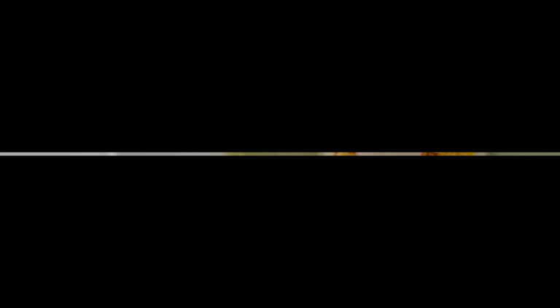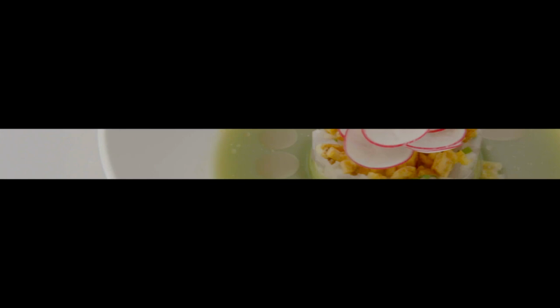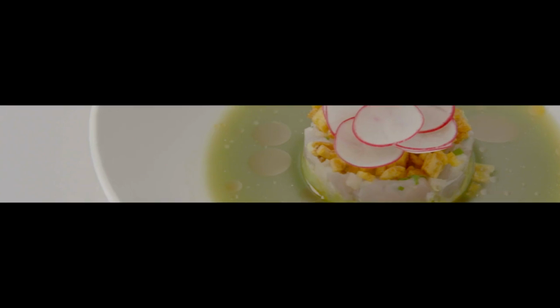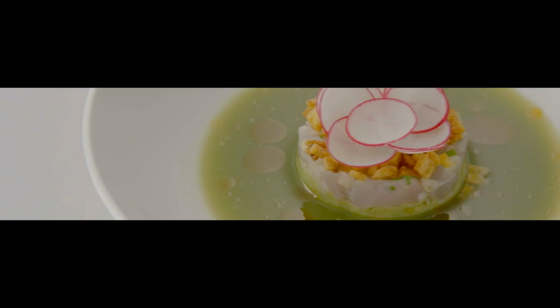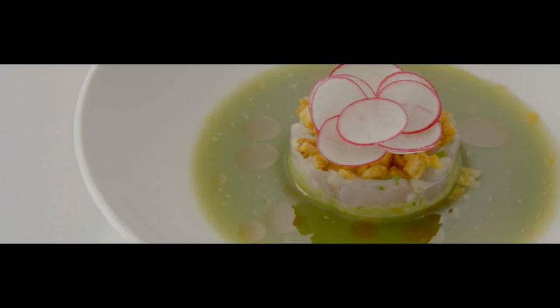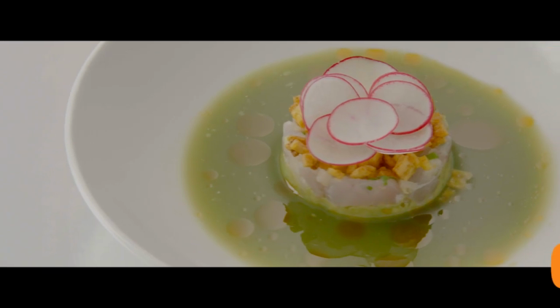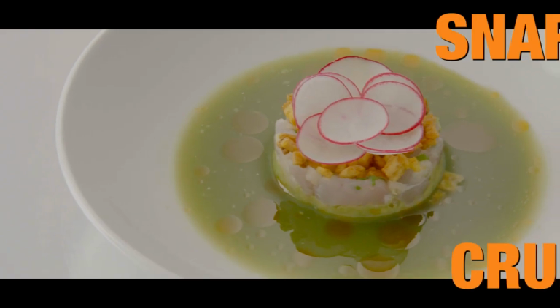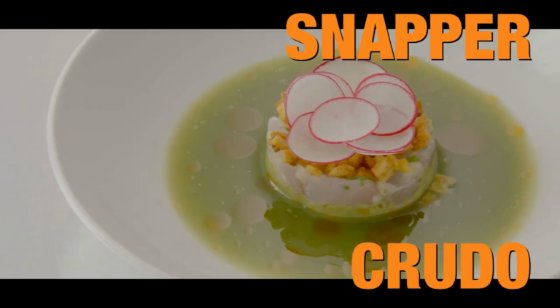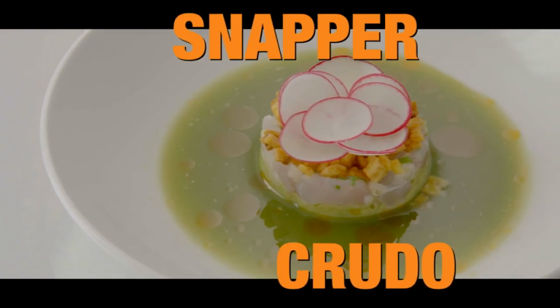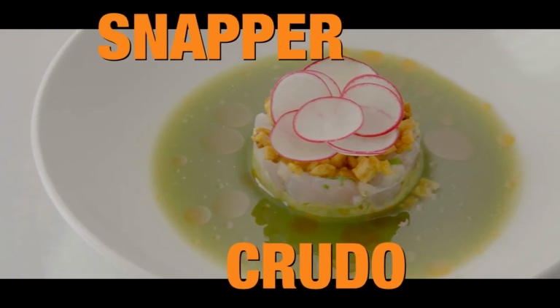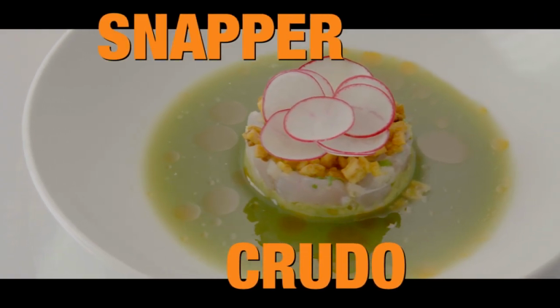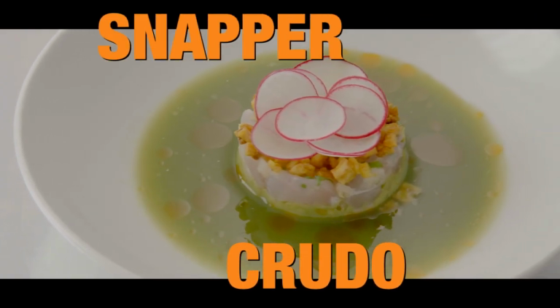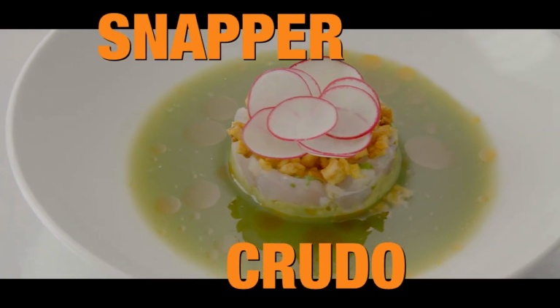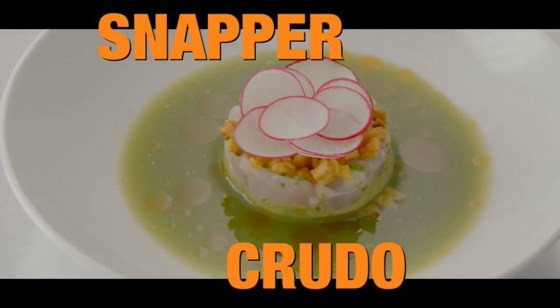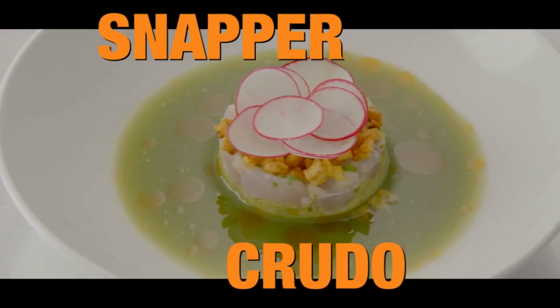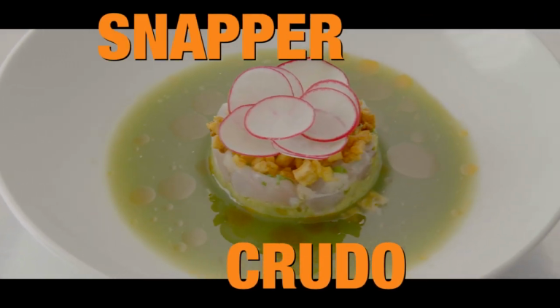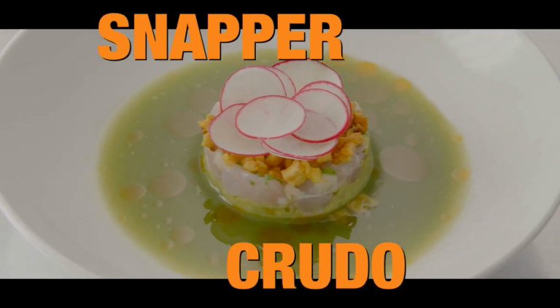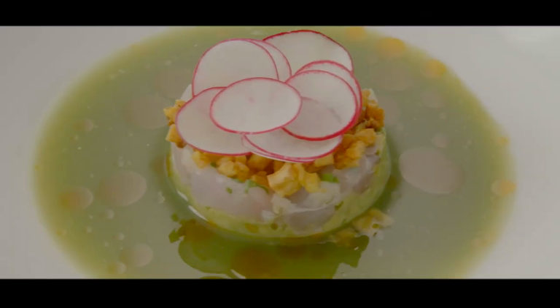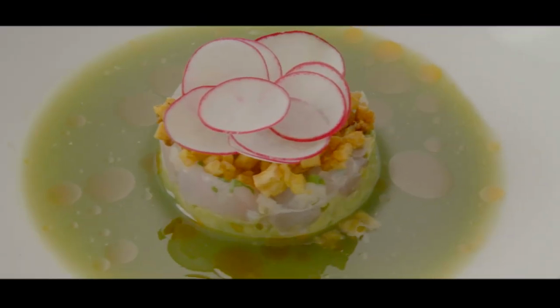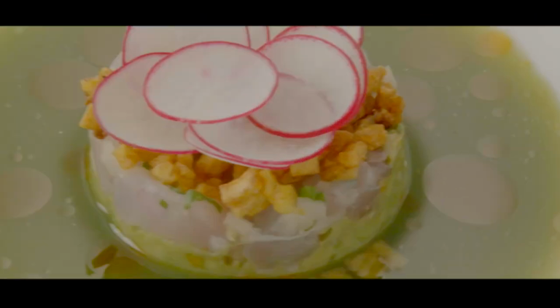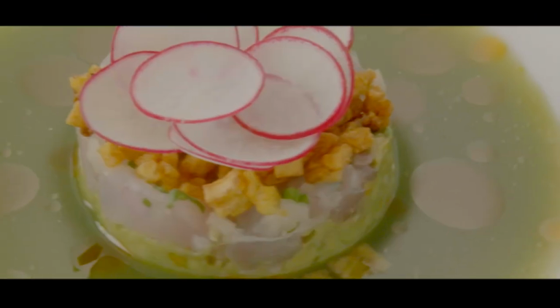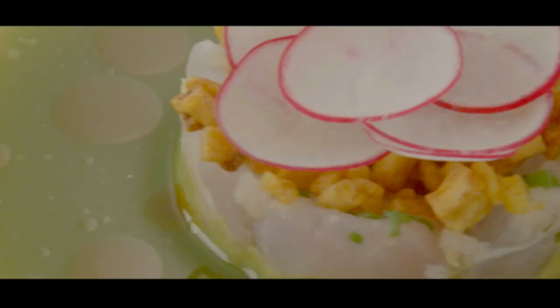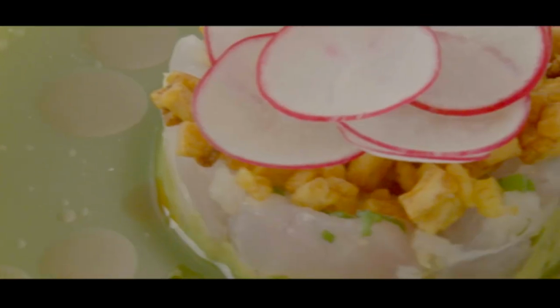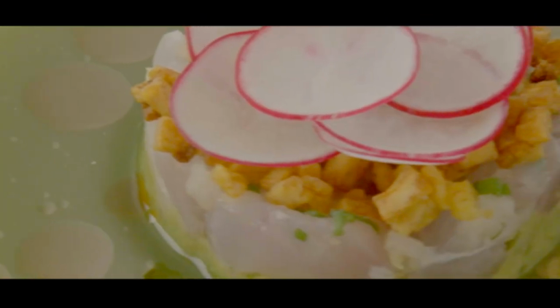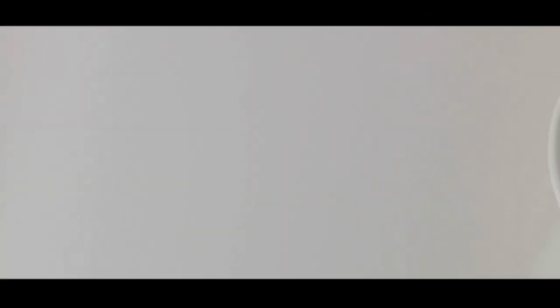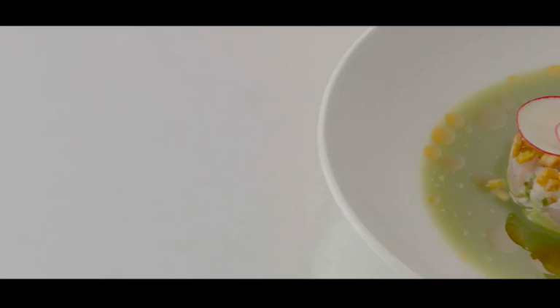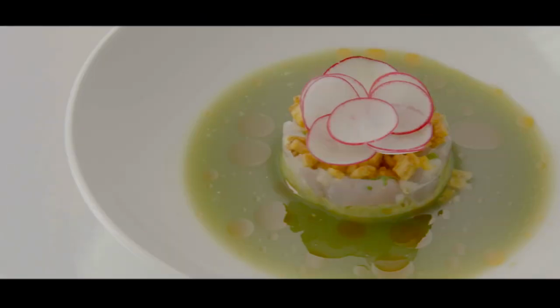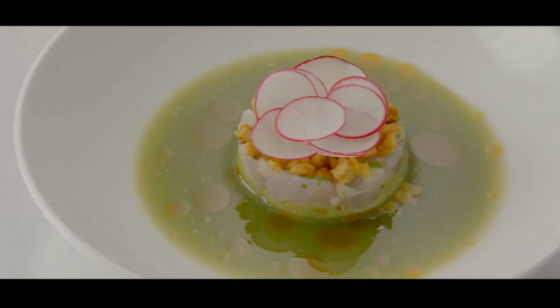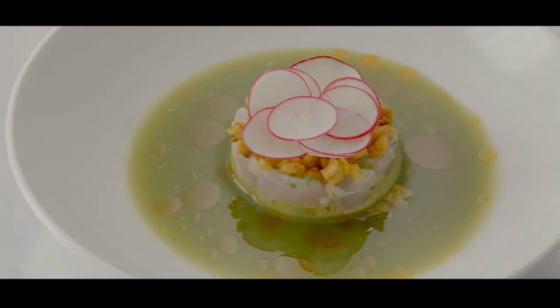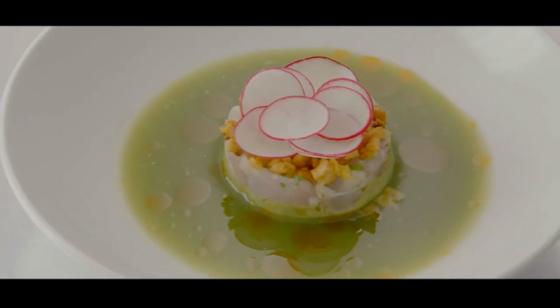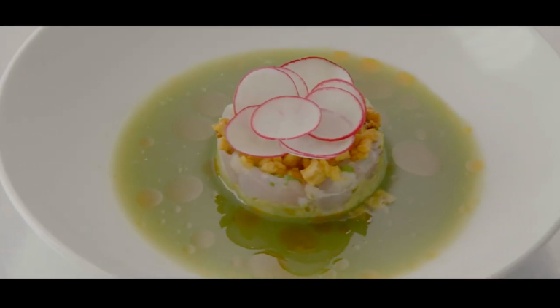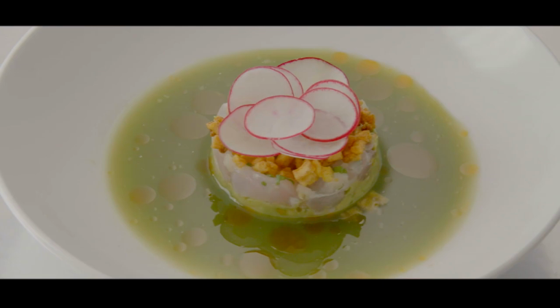If this tastes half as good as it looks, you guys are in for a treat. It looks like a work of art.